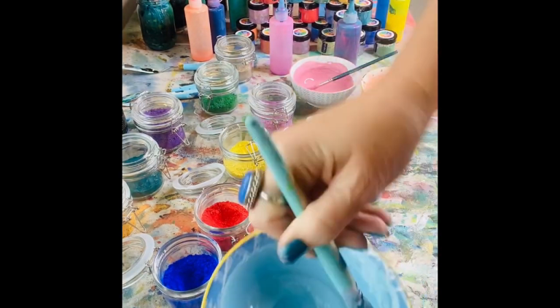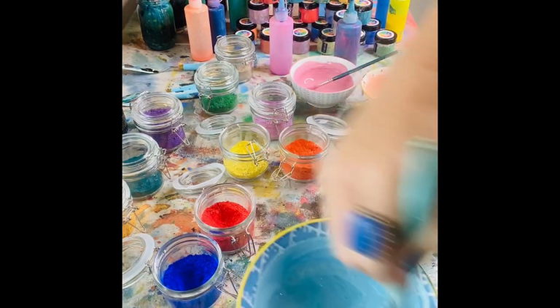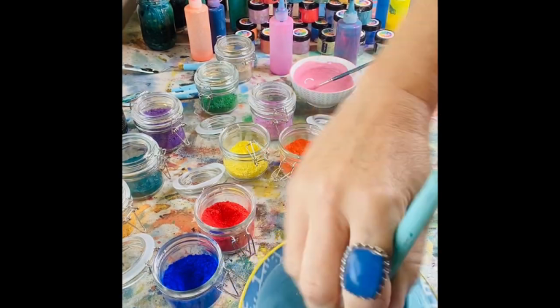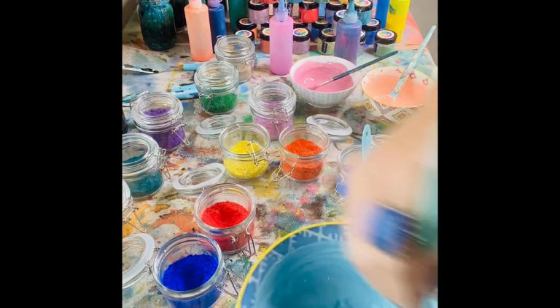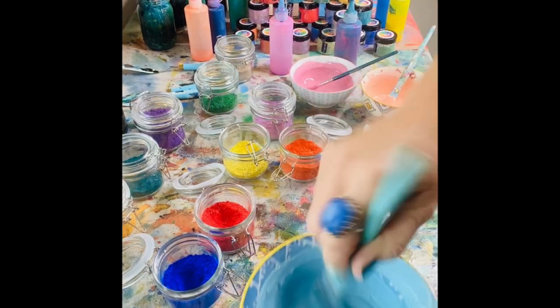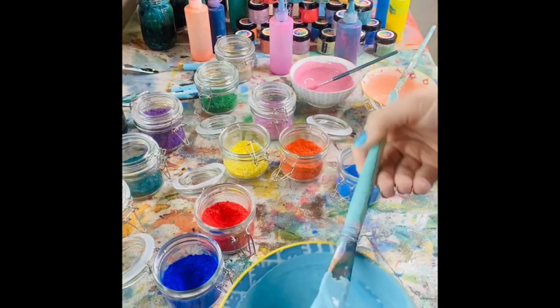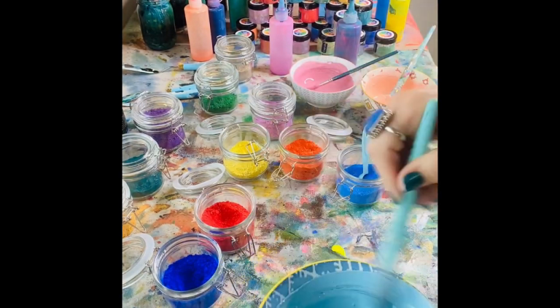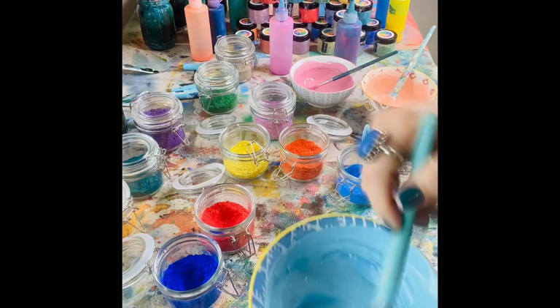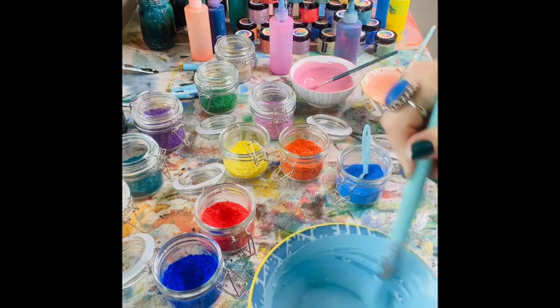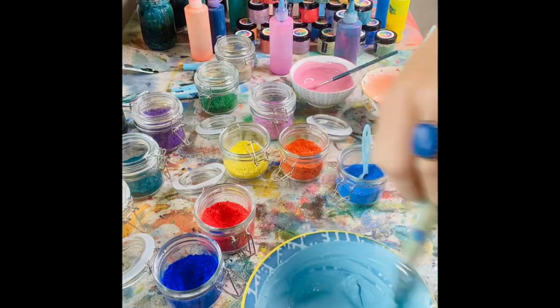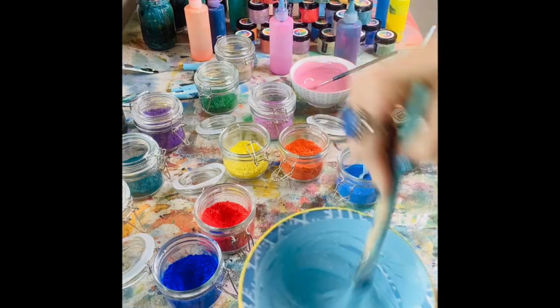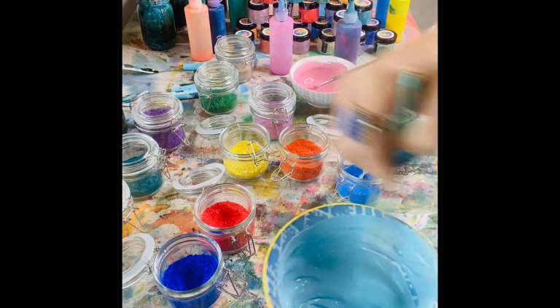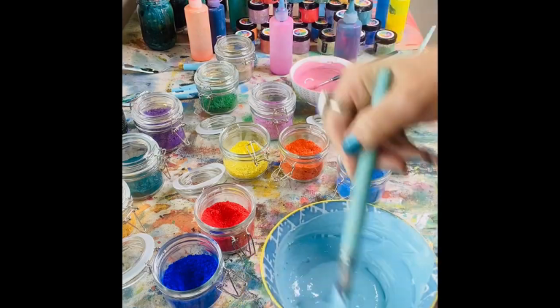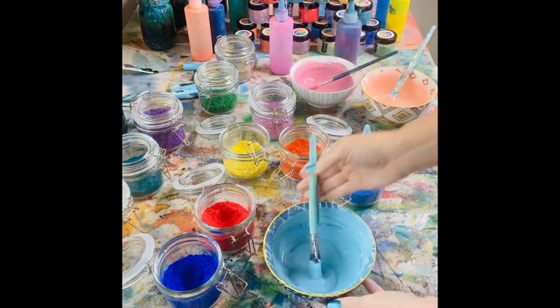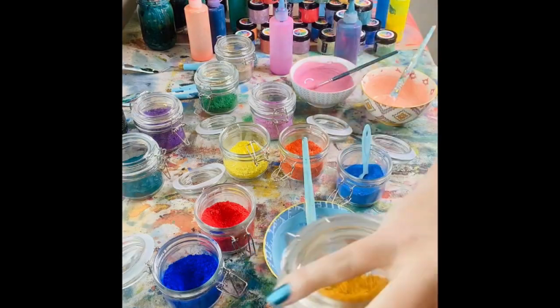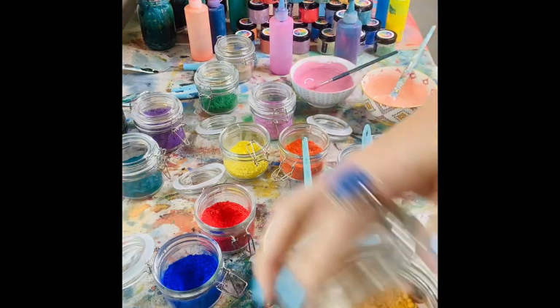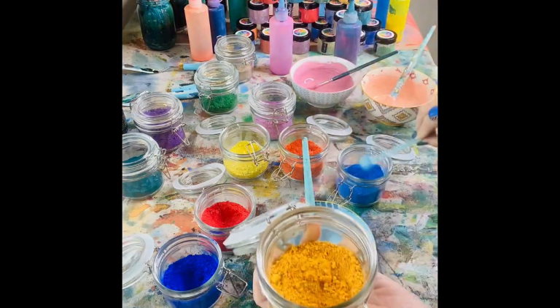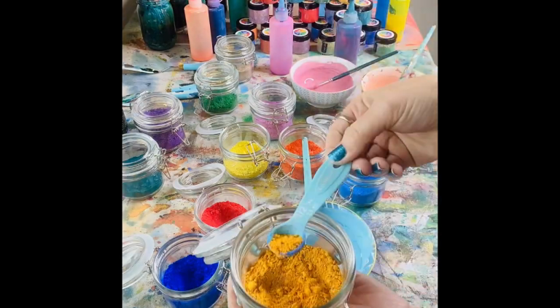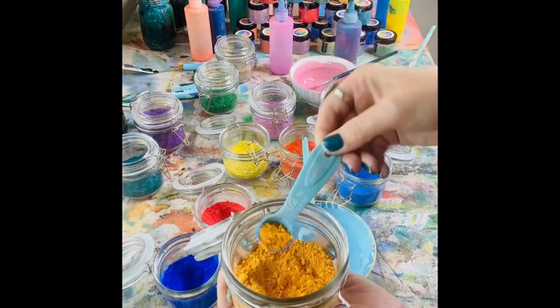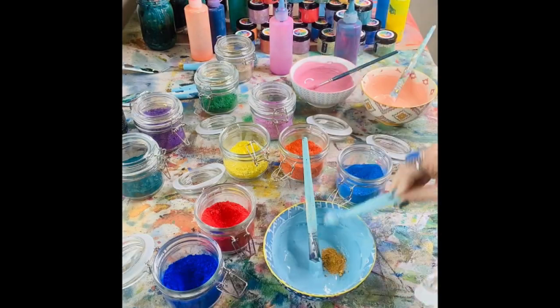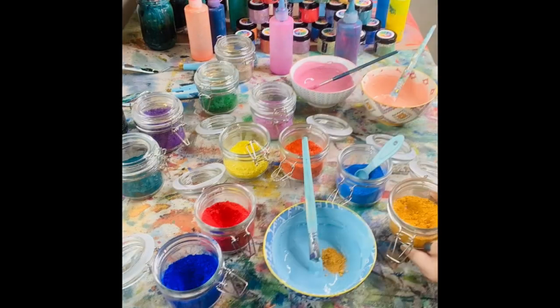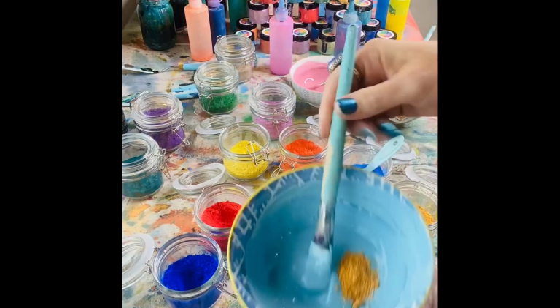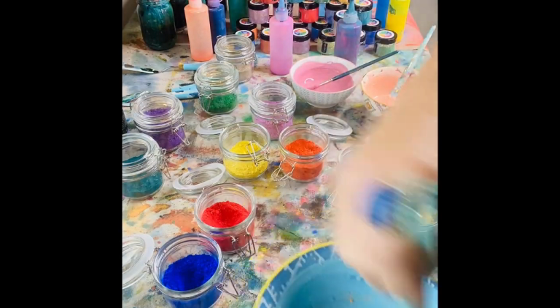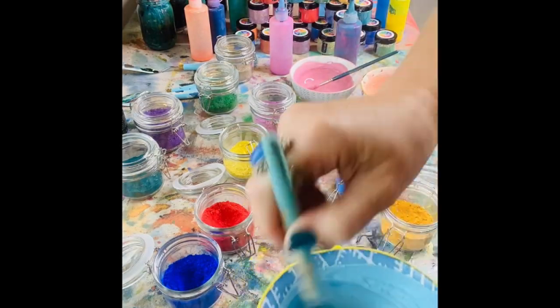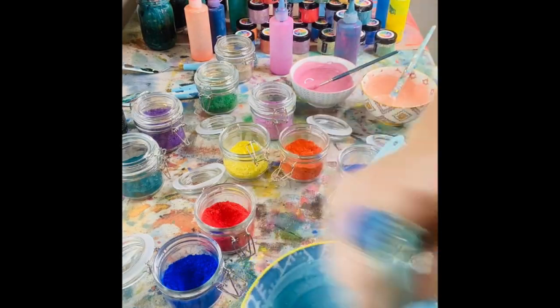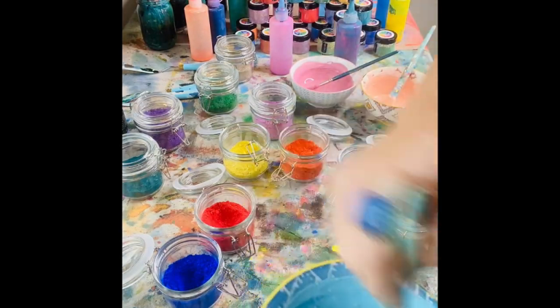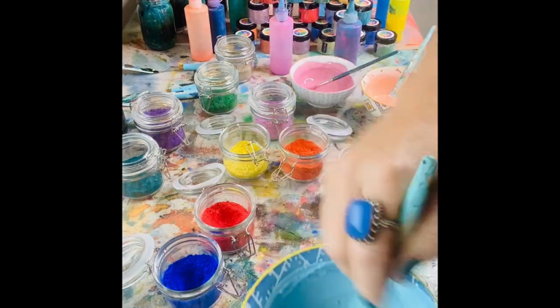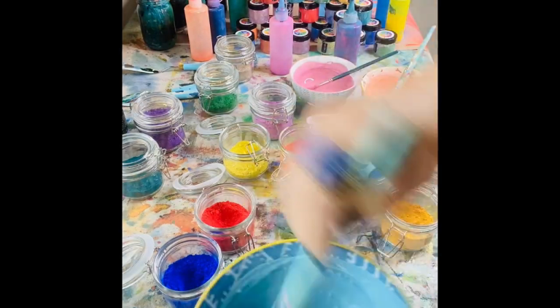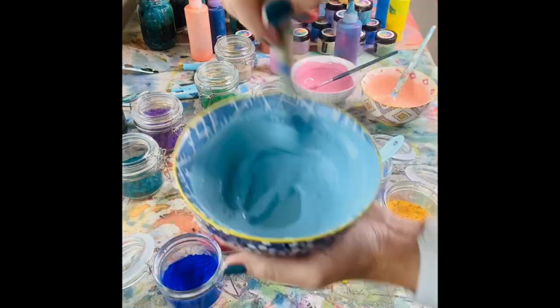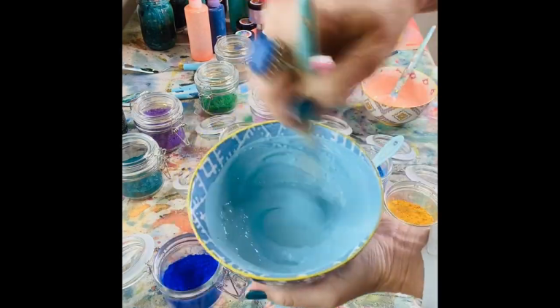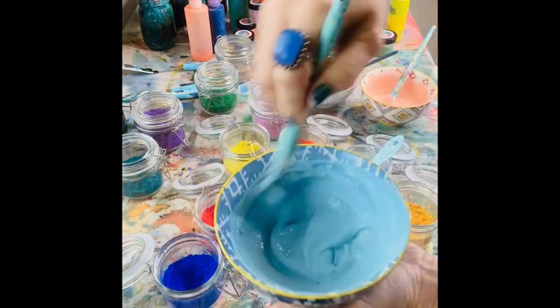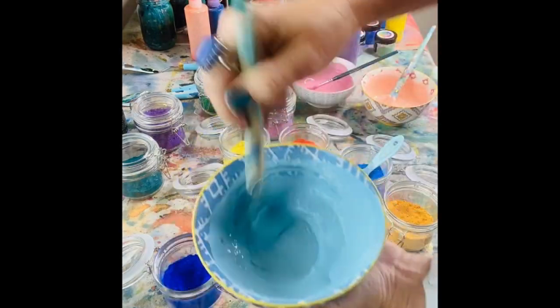Next I grabbed my mint chip and I created a new color I'm calling 'Hawaiian Blue.' I added a little bit of the PCH and a little bit of Van Gogh.